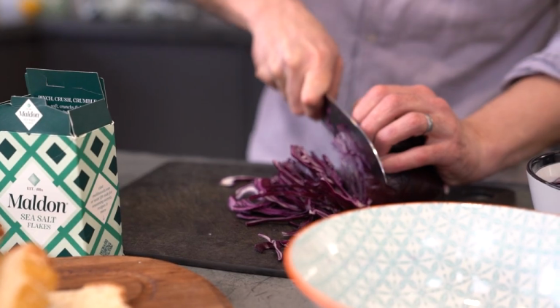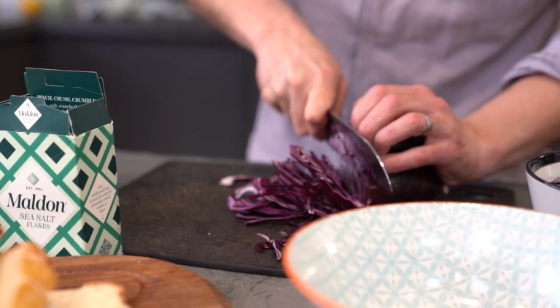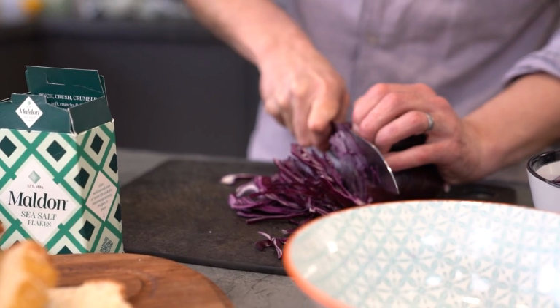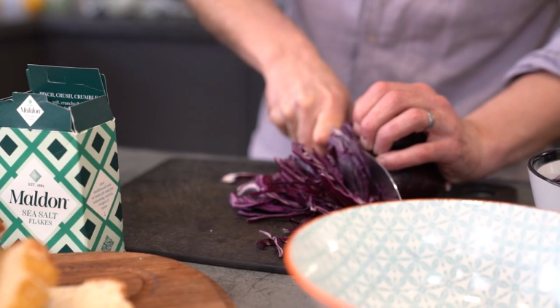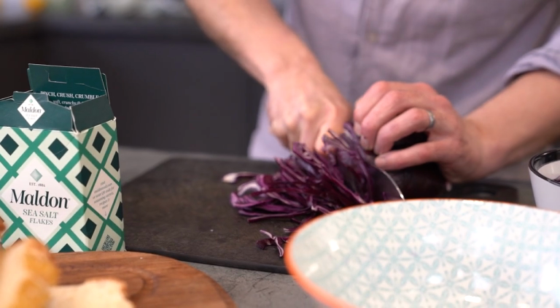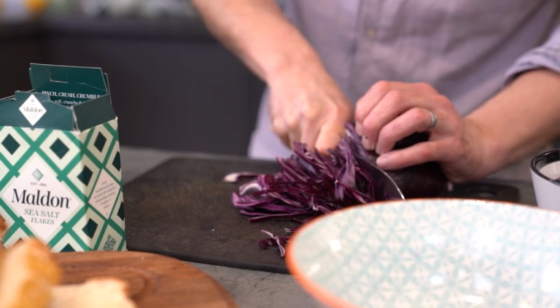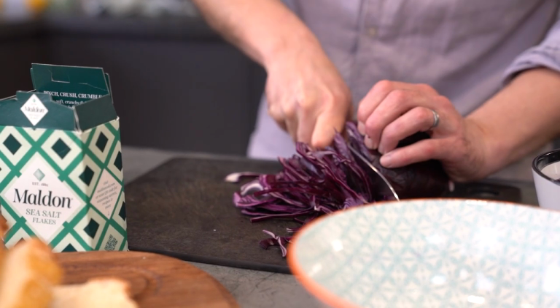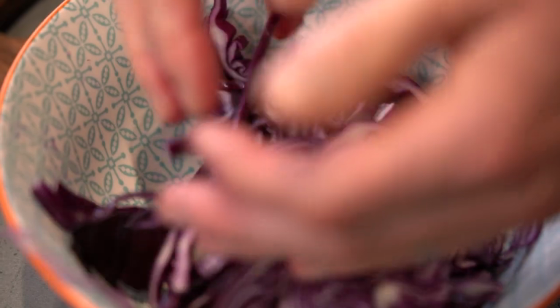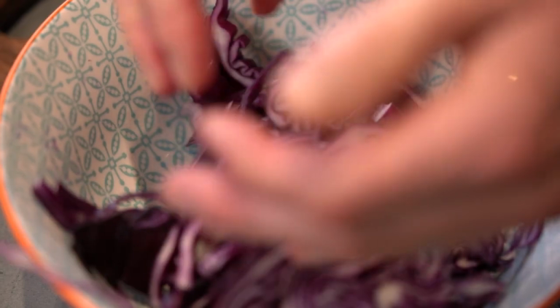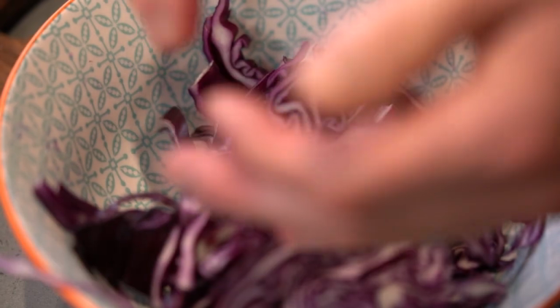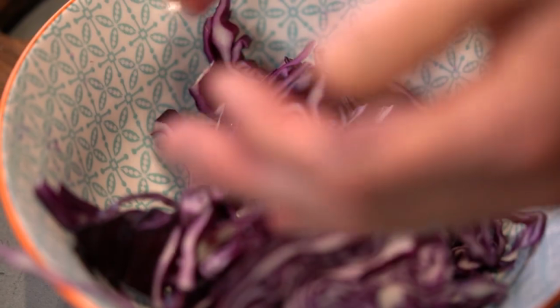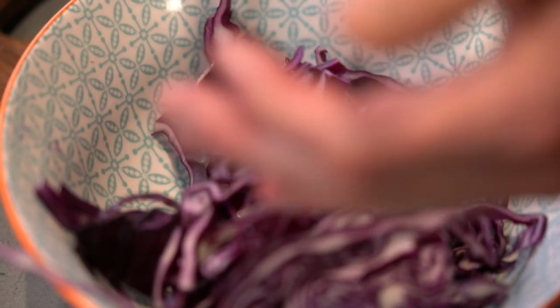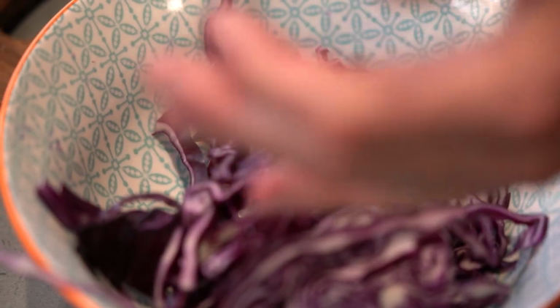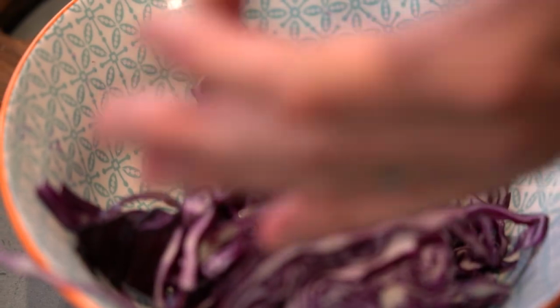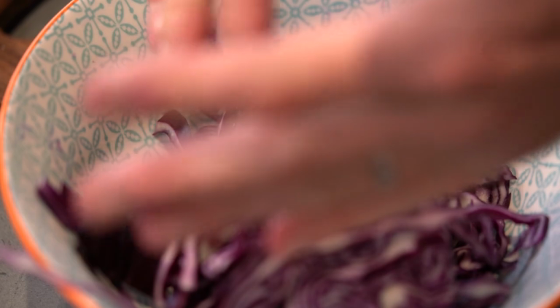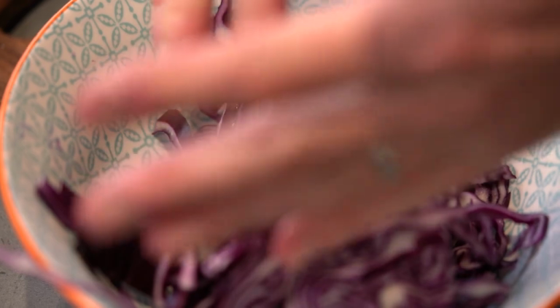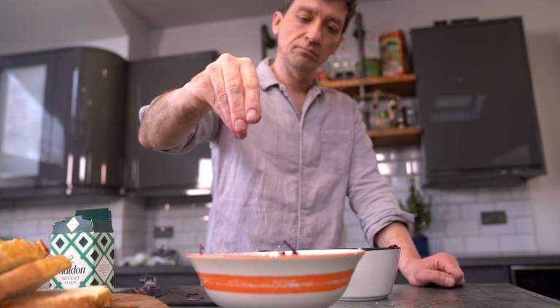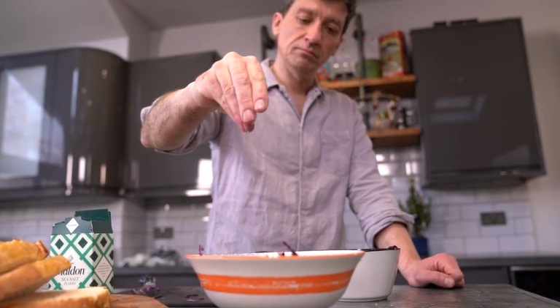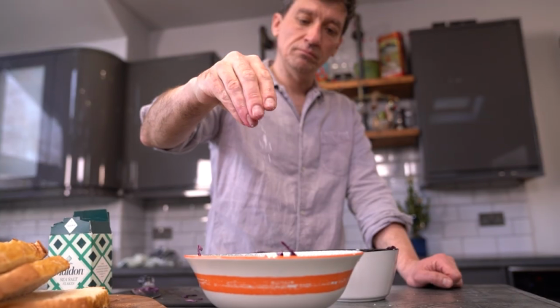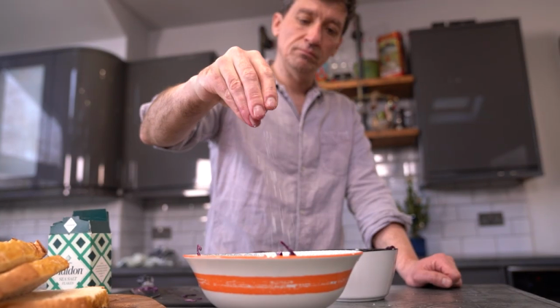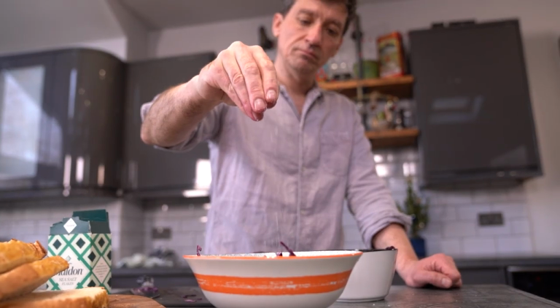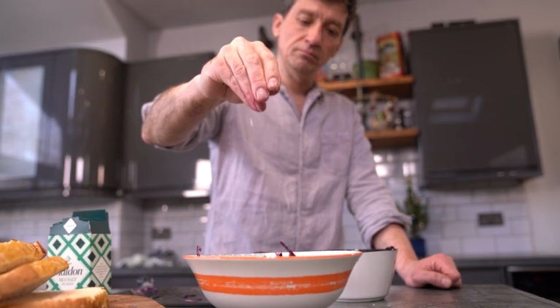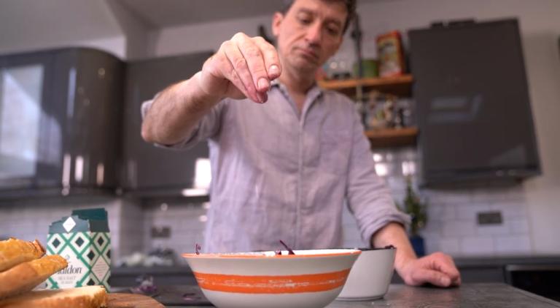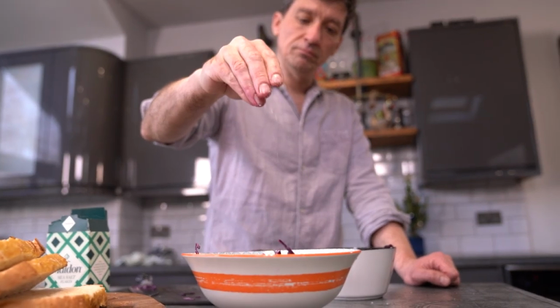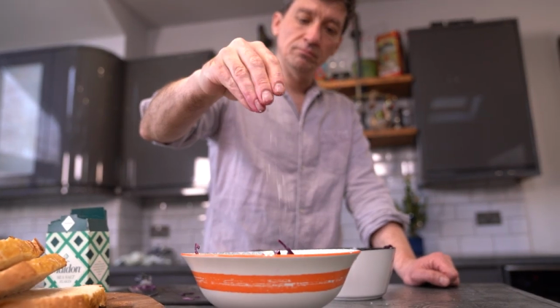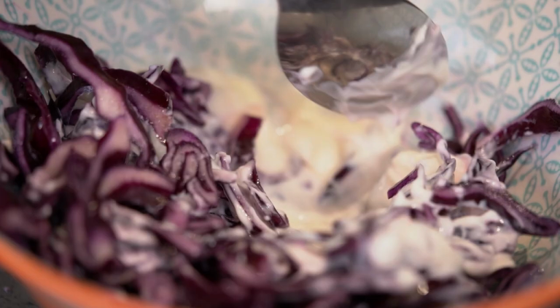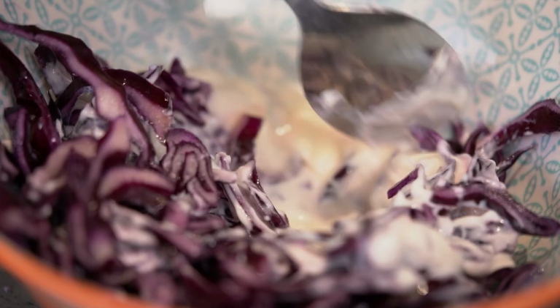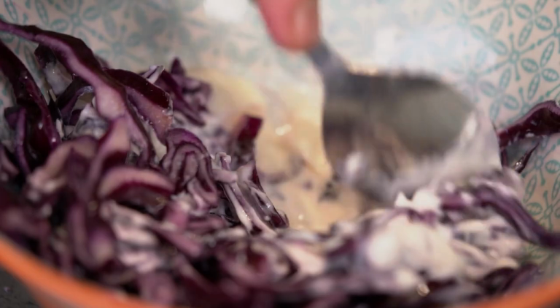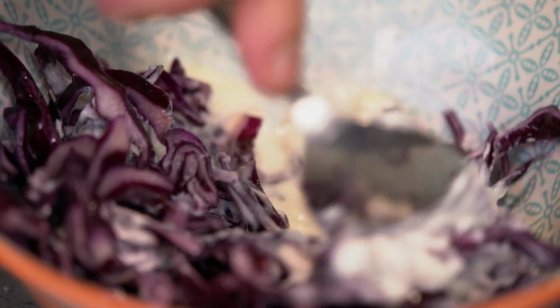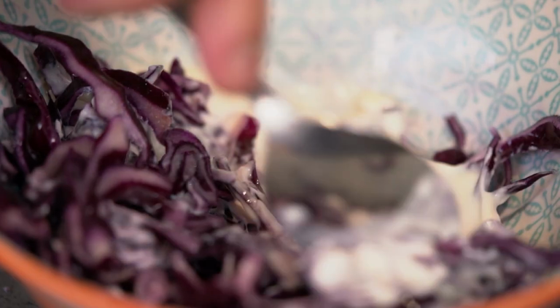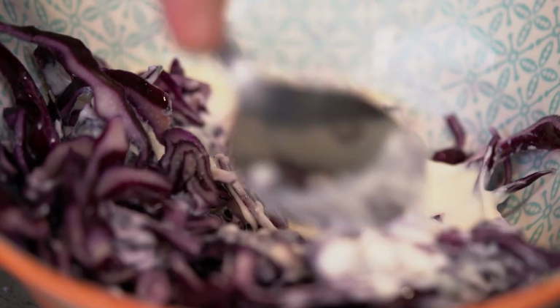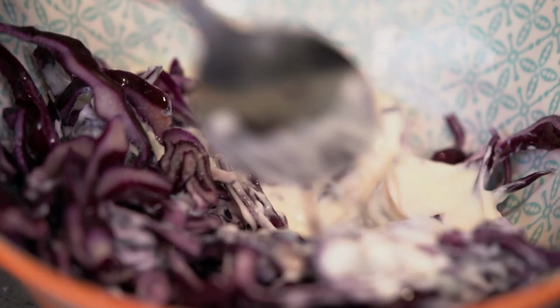For the slaw, mix red cabbage with Maldon, leave for a few minutes and then mix with mayo.